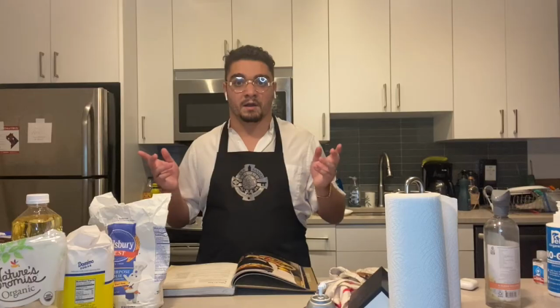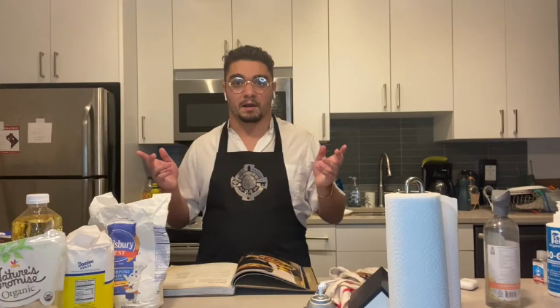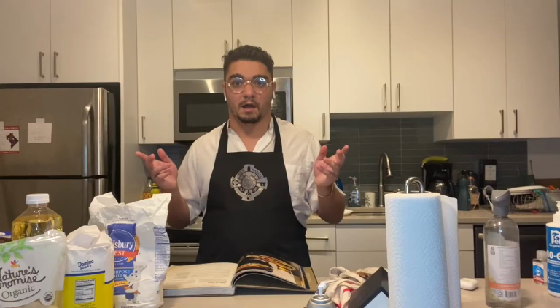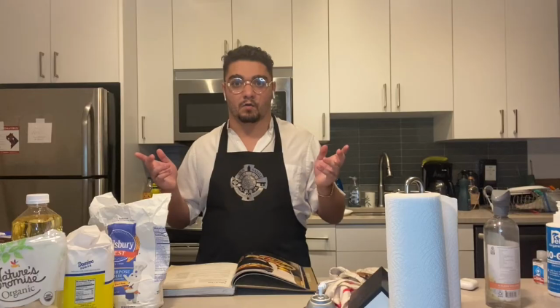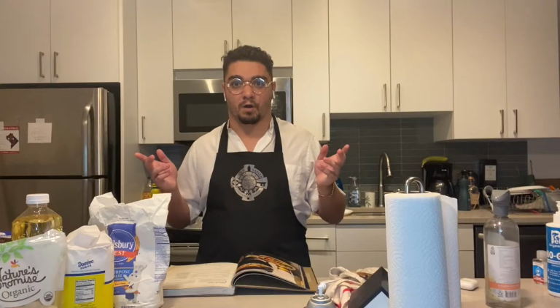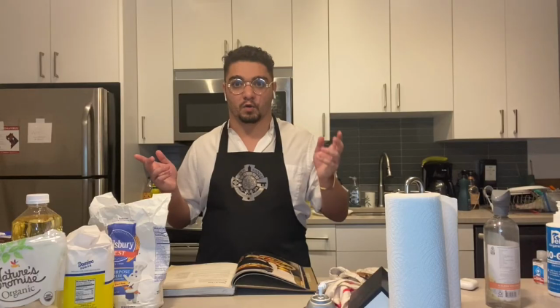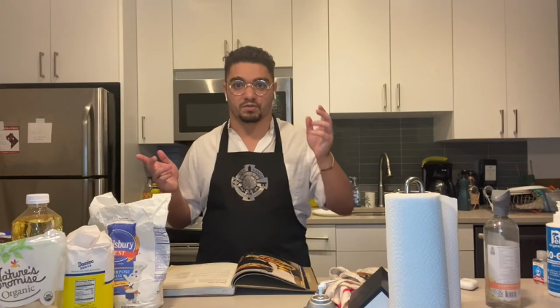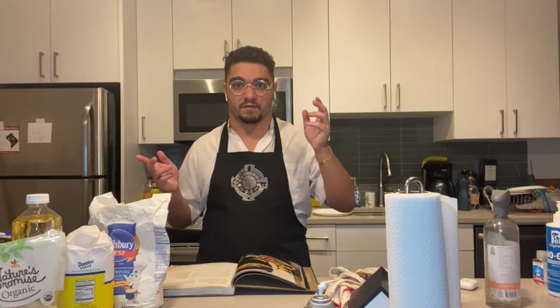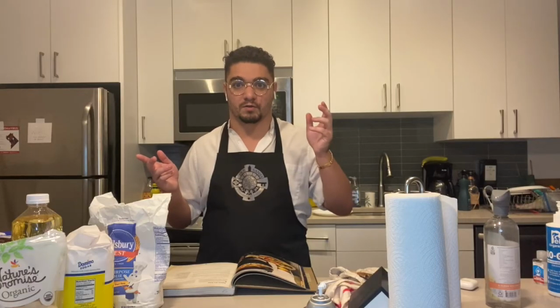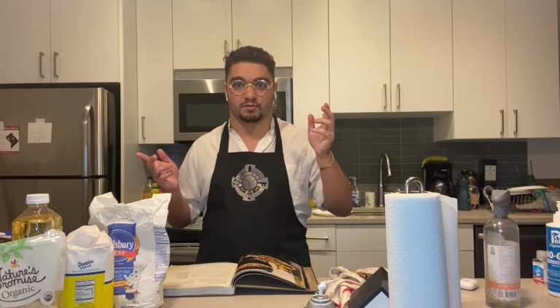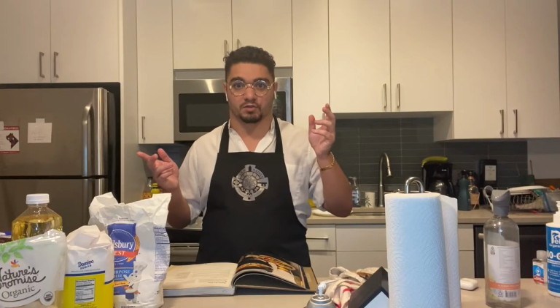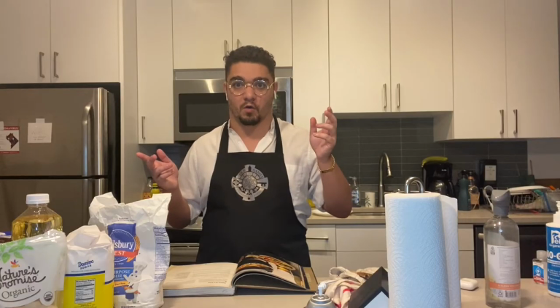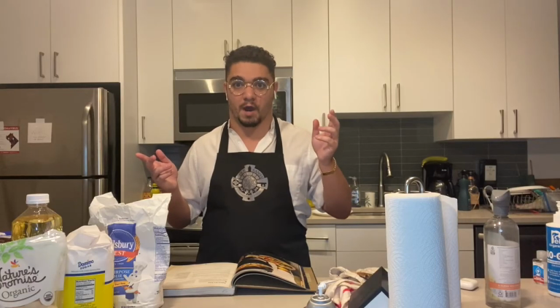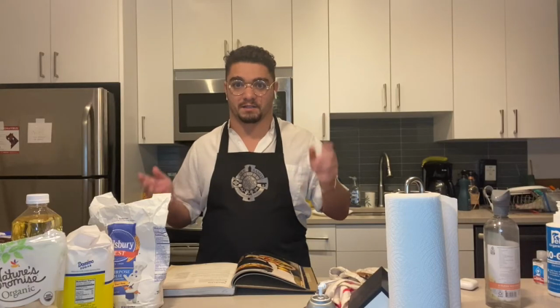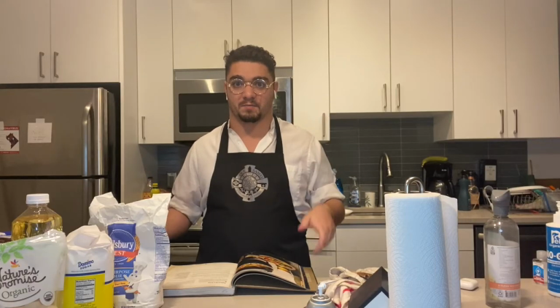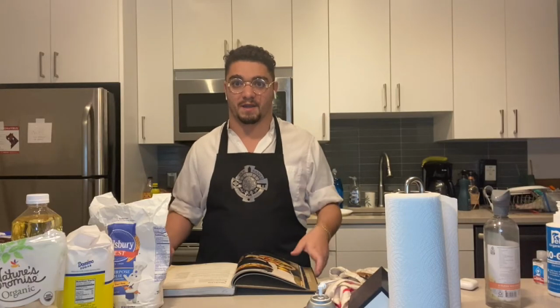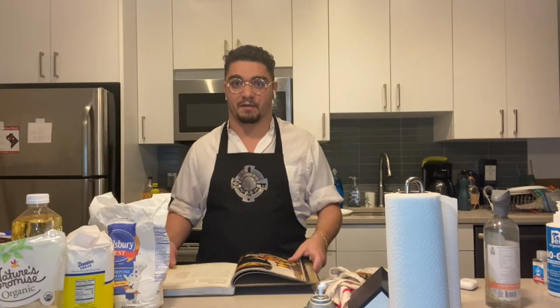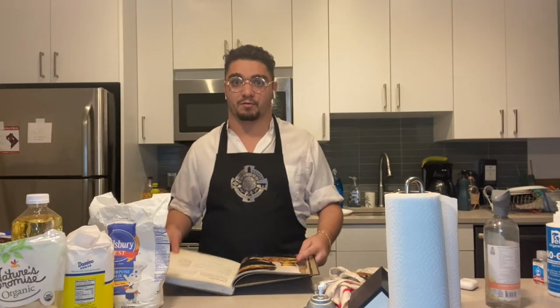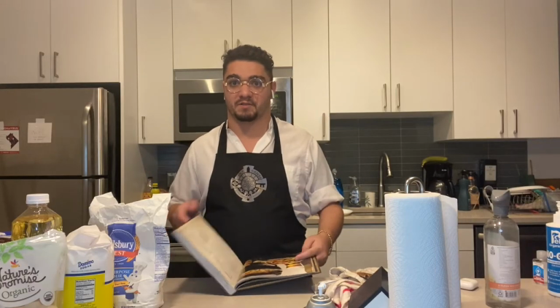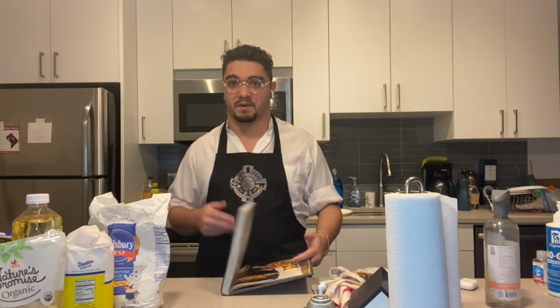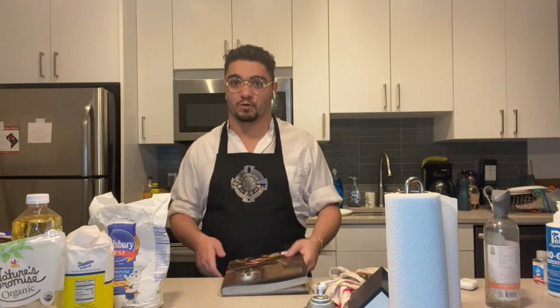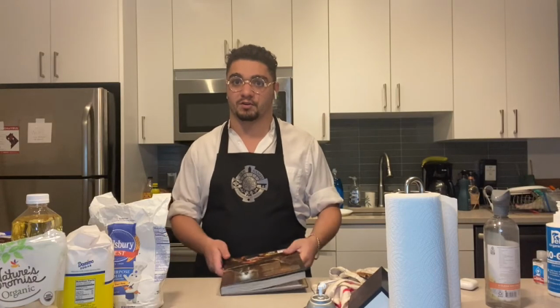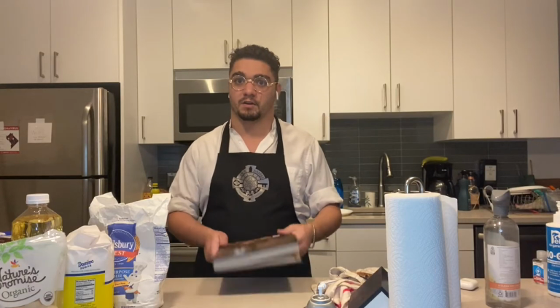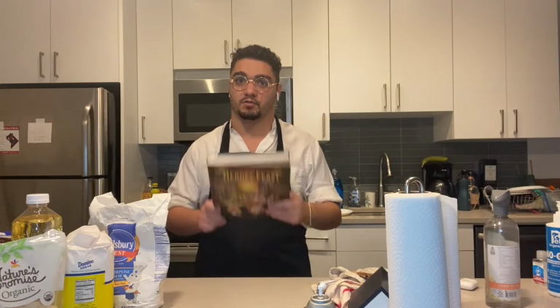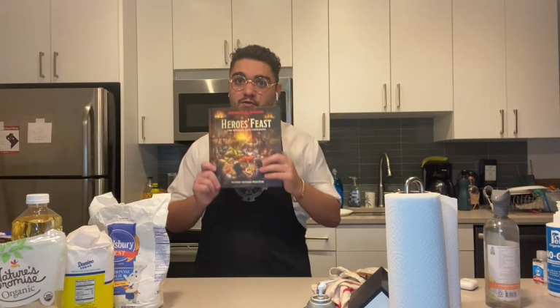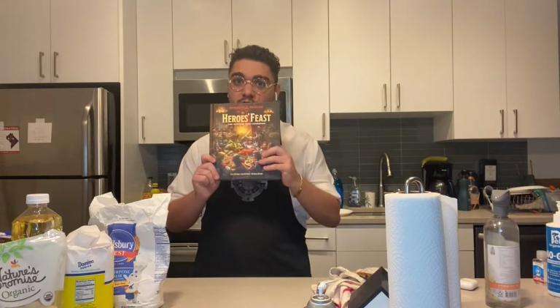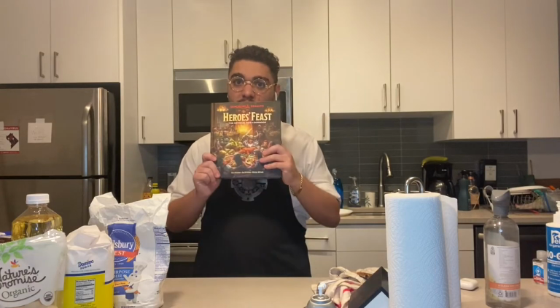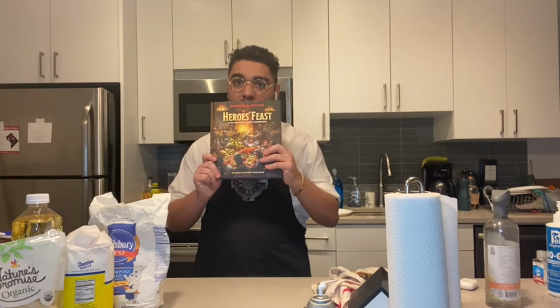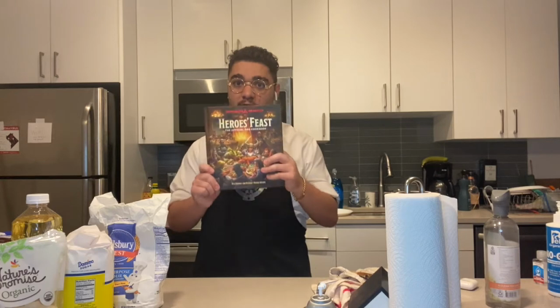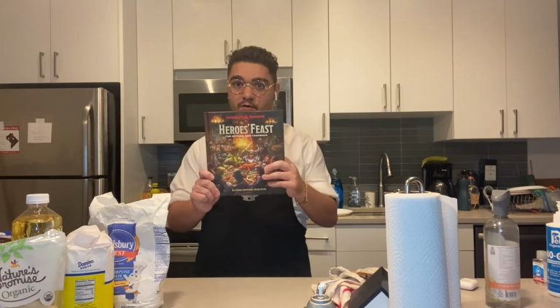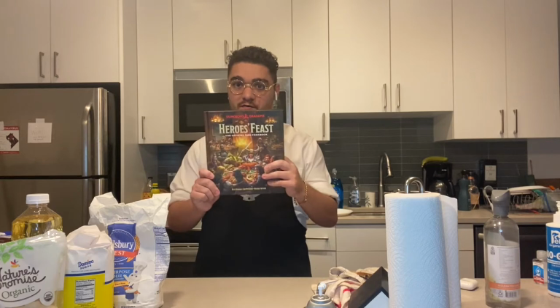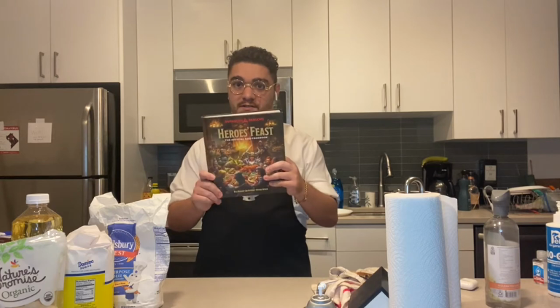Hello, welcome to Wizards of the Roast, a show where I intend to make every recipe in Wizard of the Coast's new cookbook, Hero's Feast.